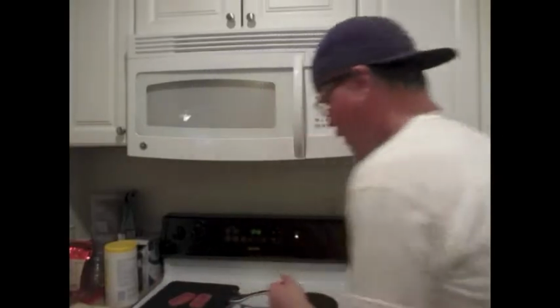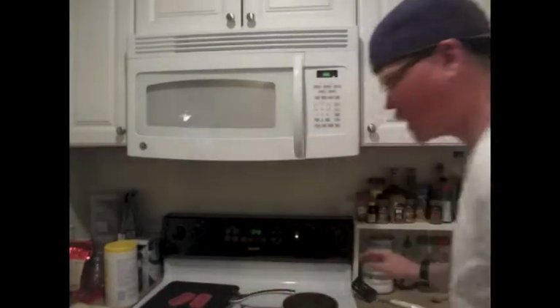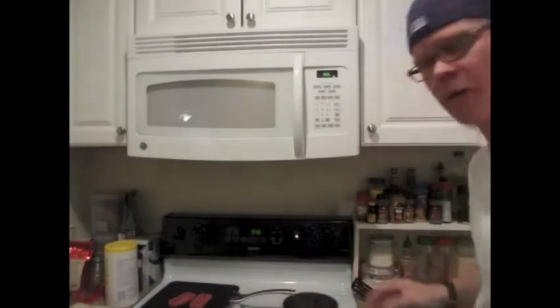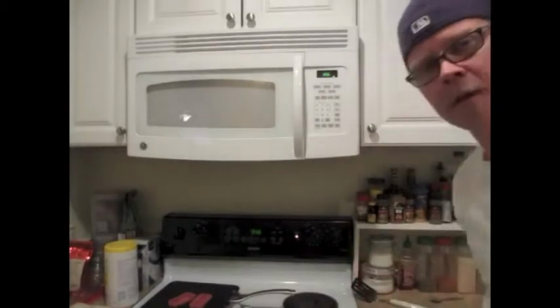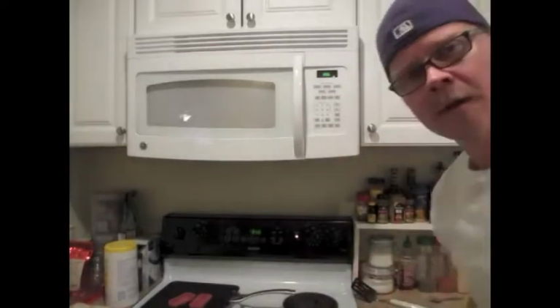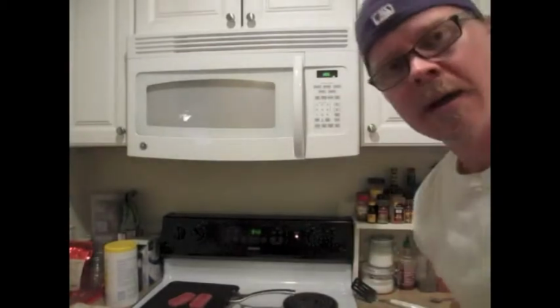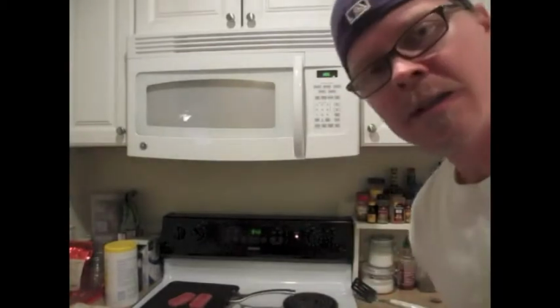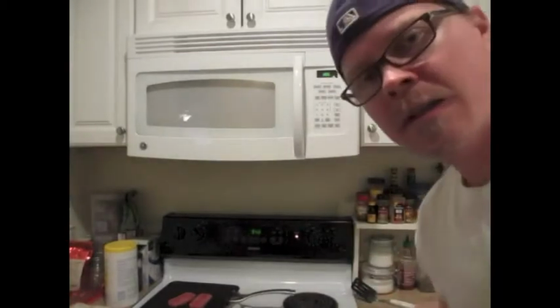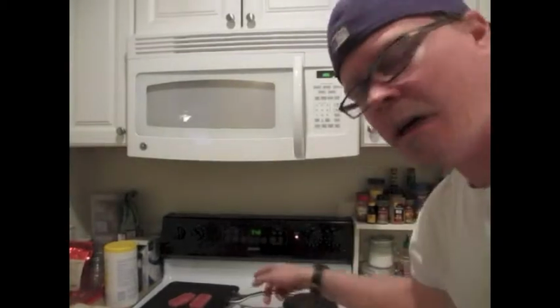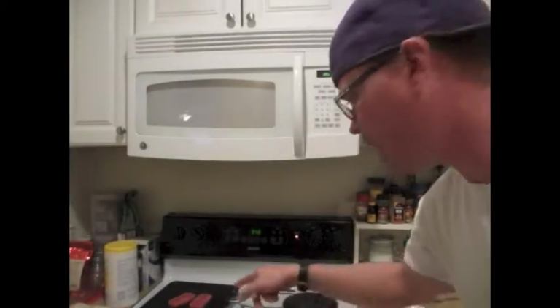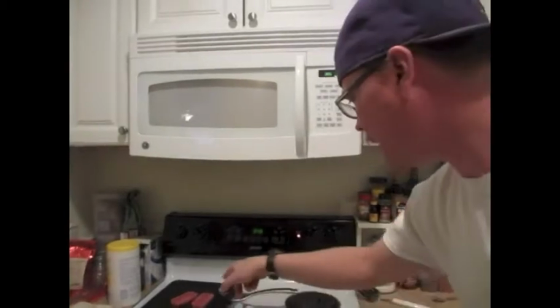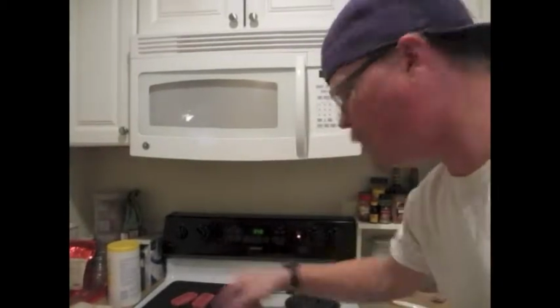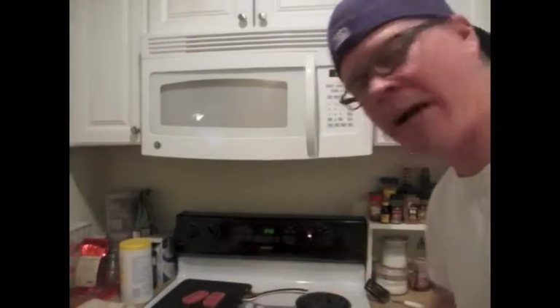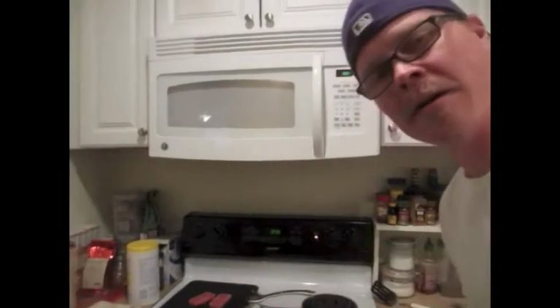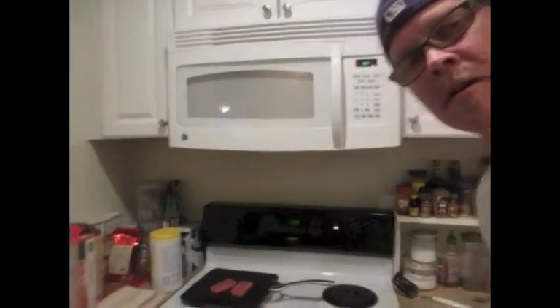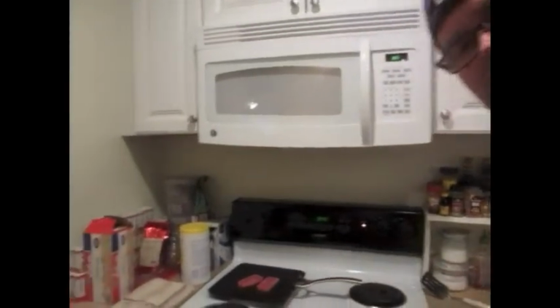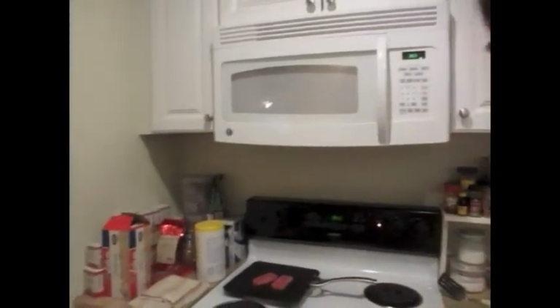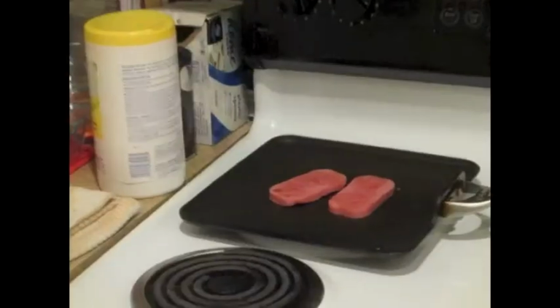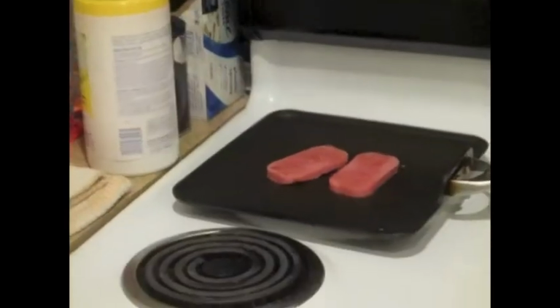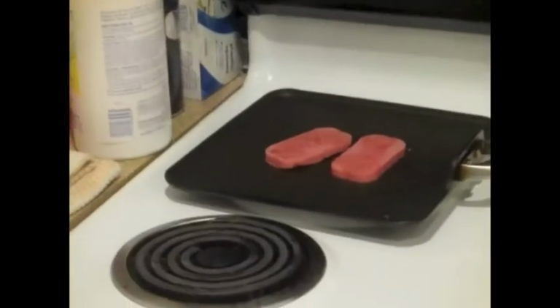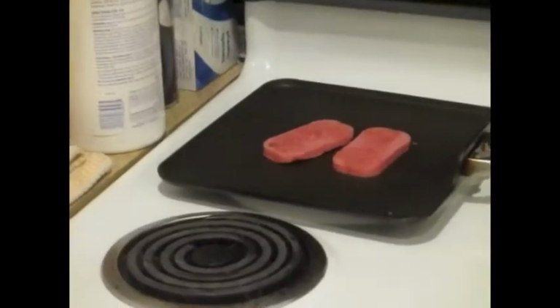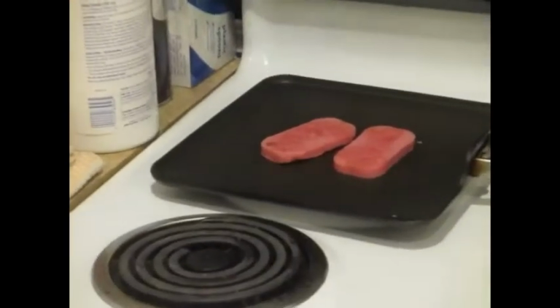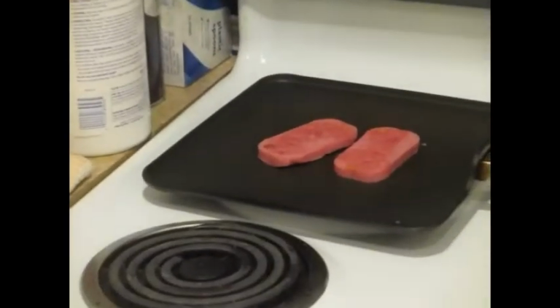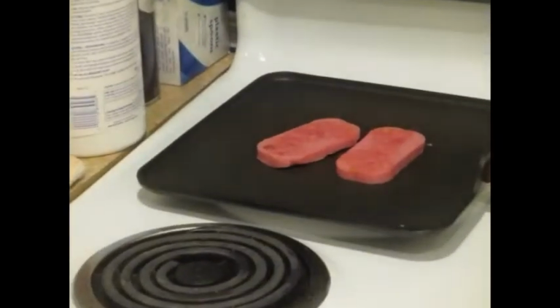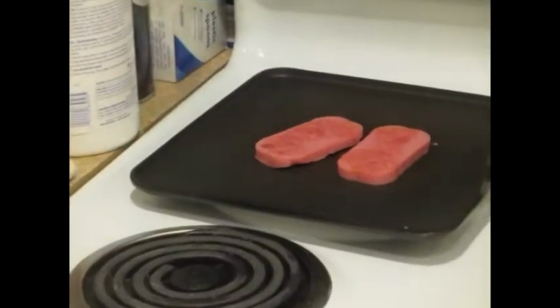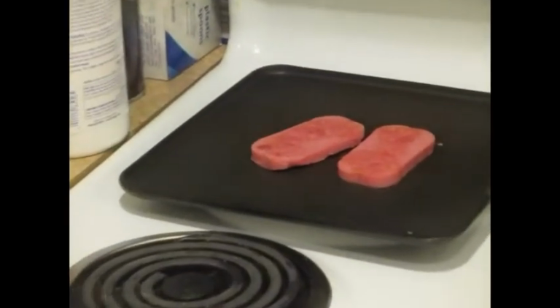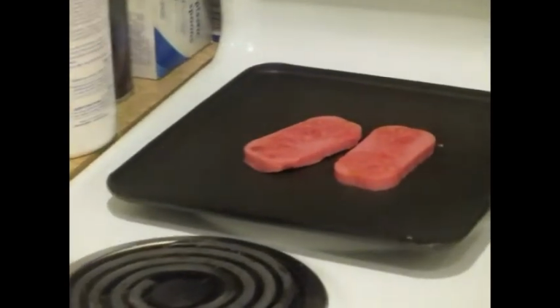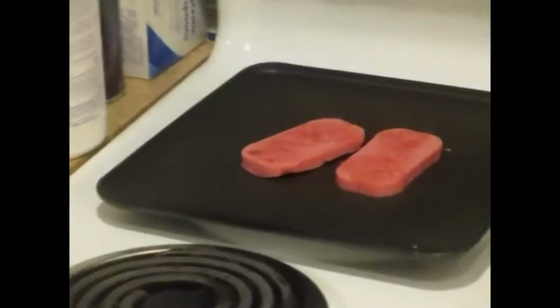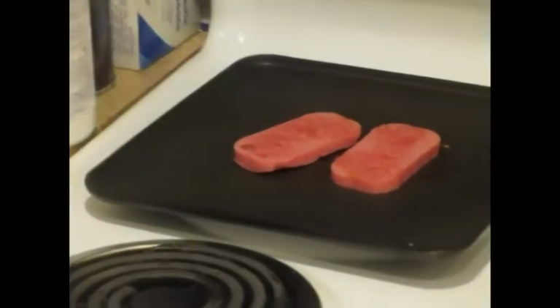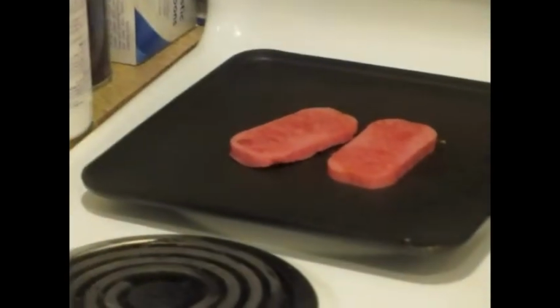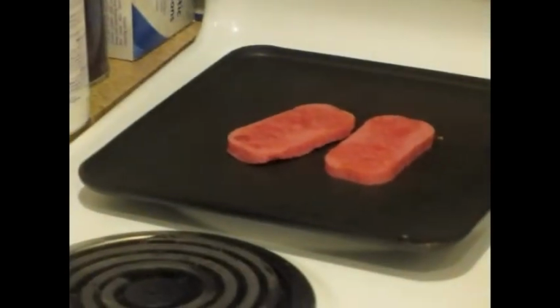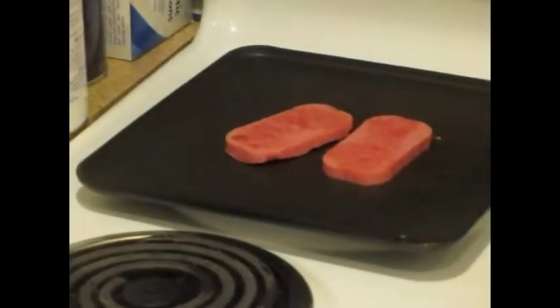I just lightly browned those. Lightly brown — yummy.